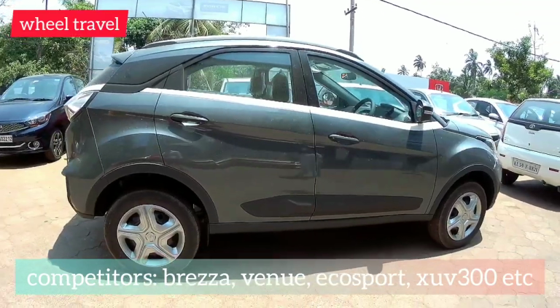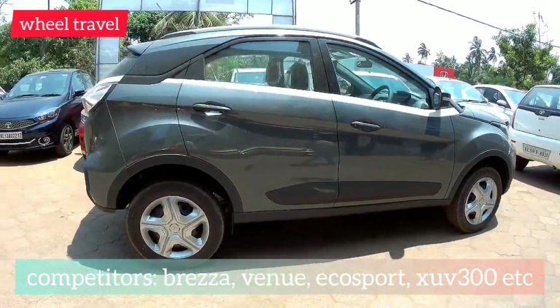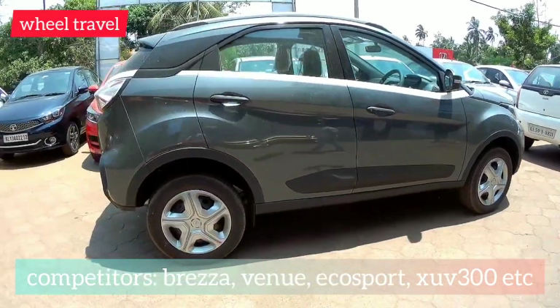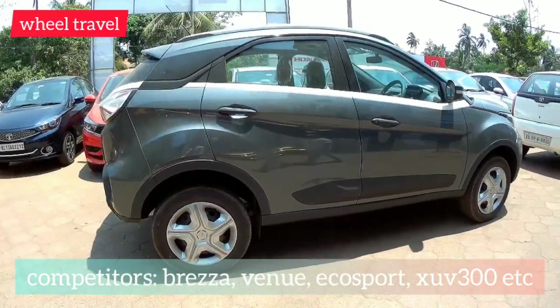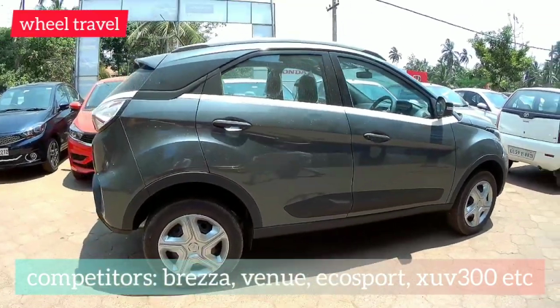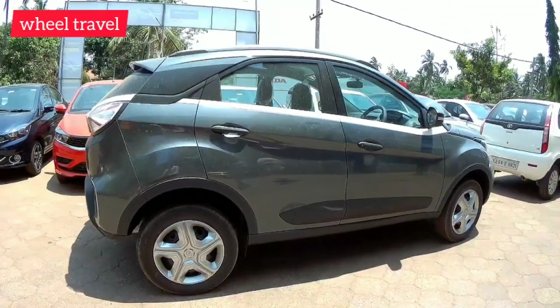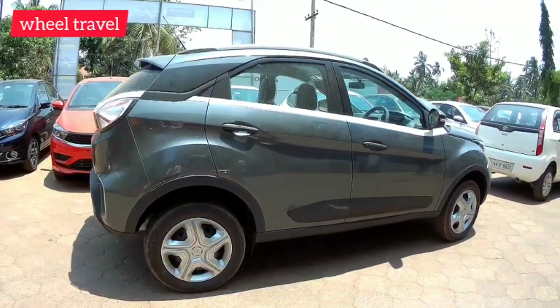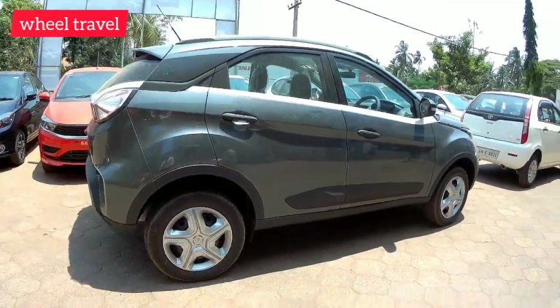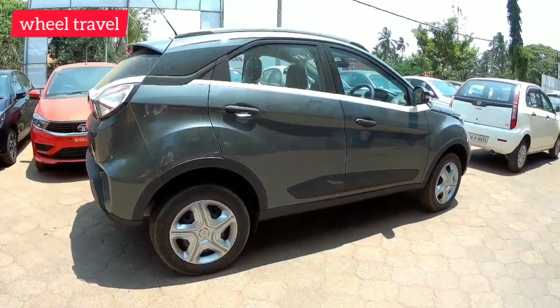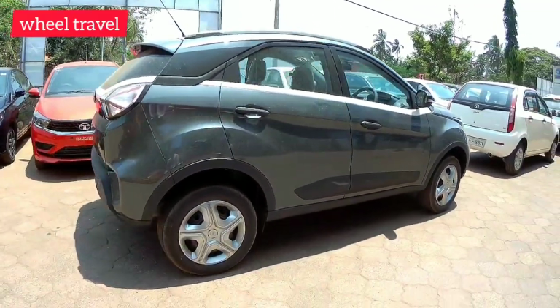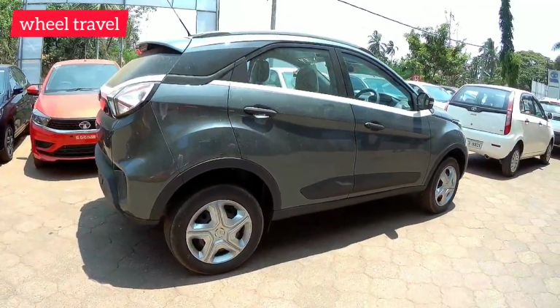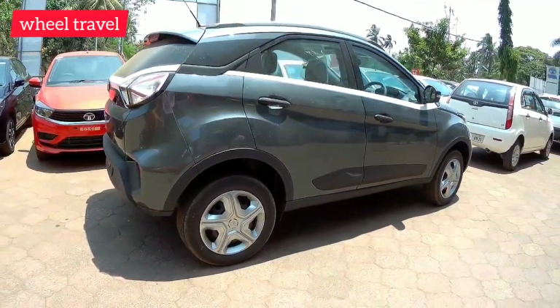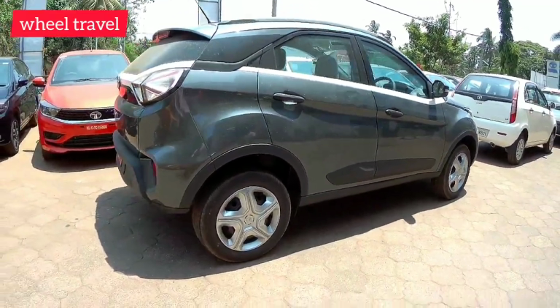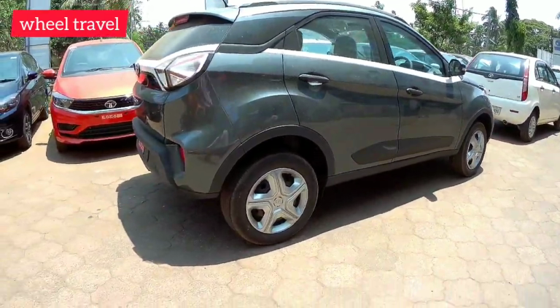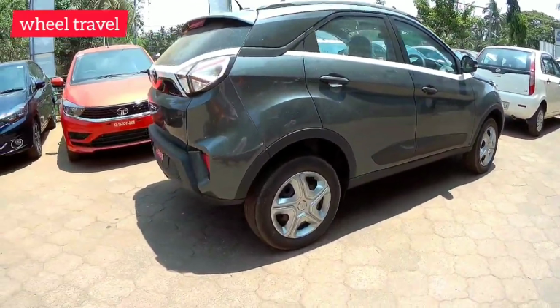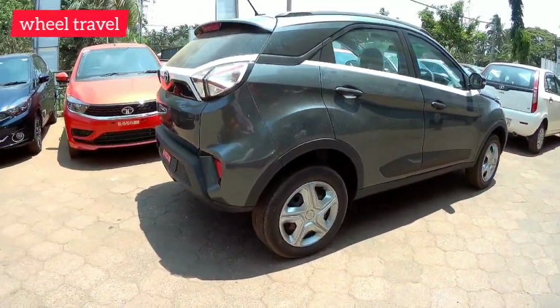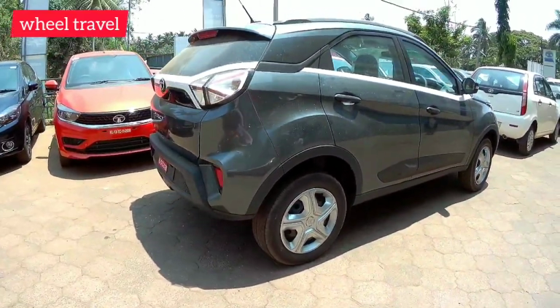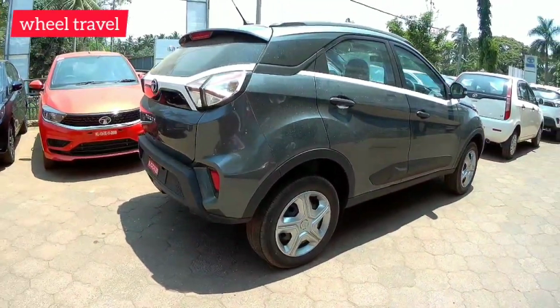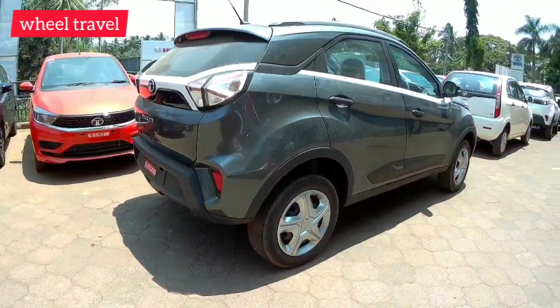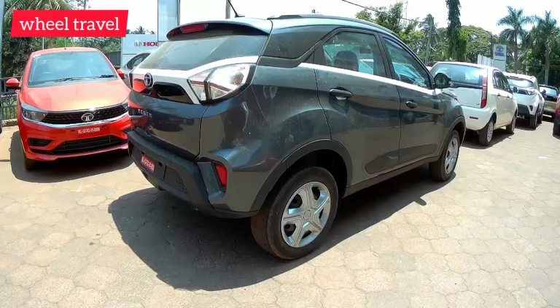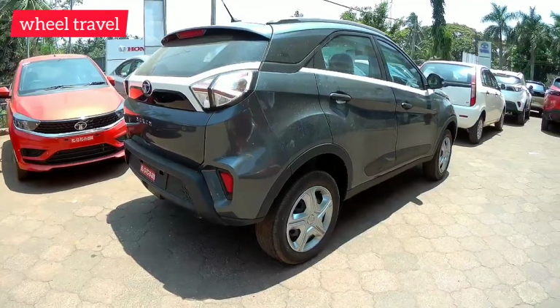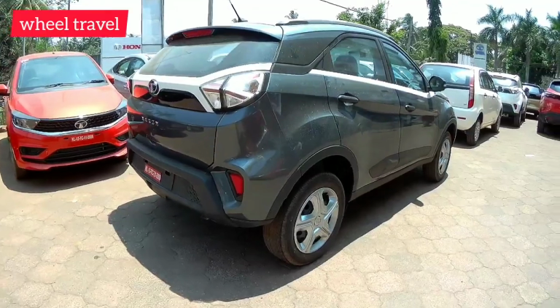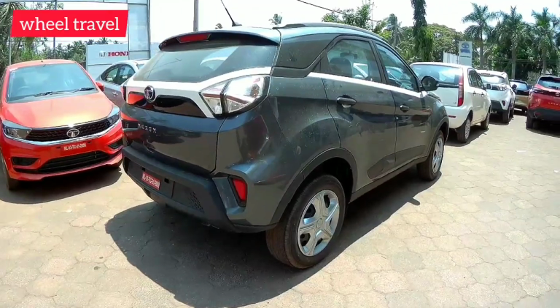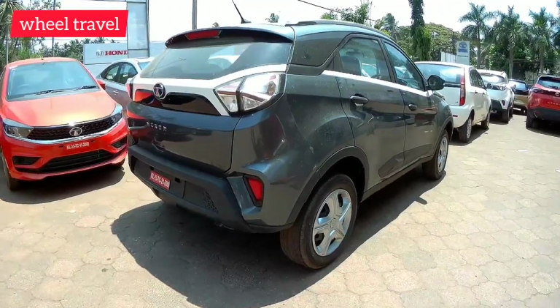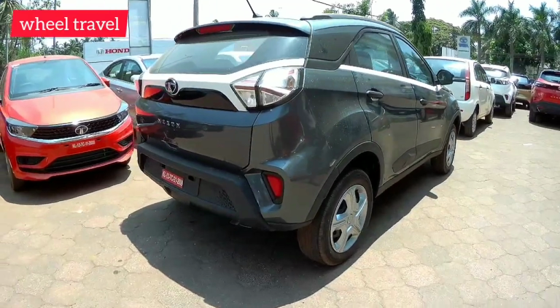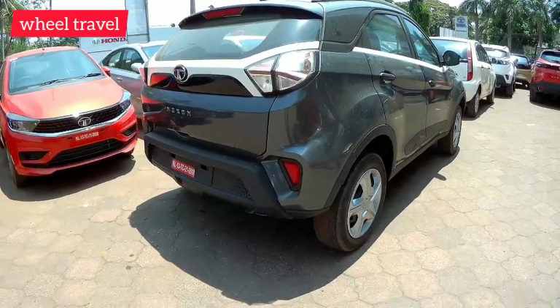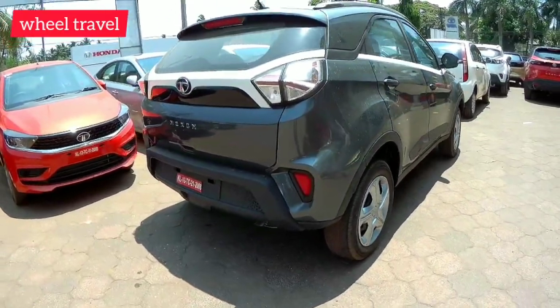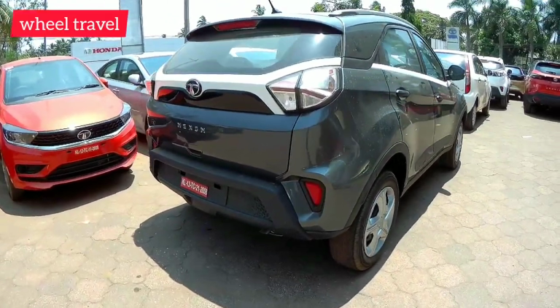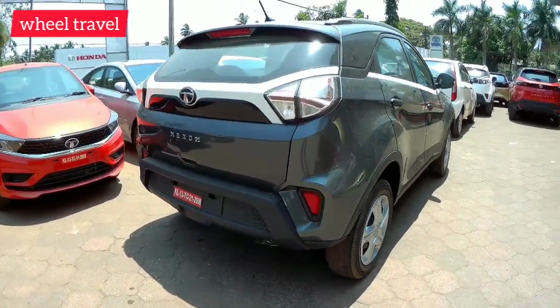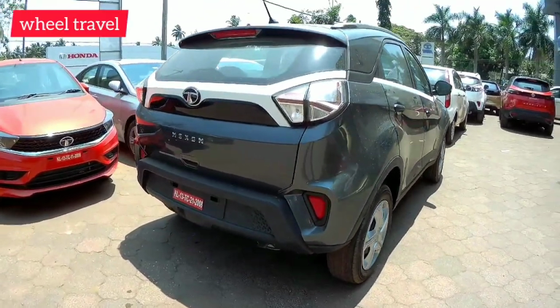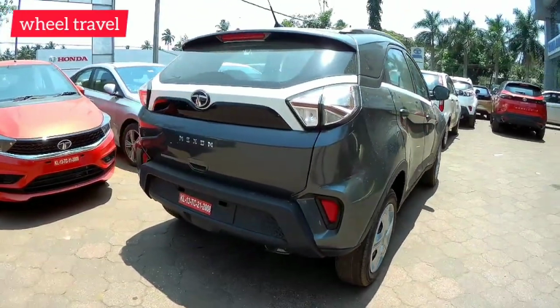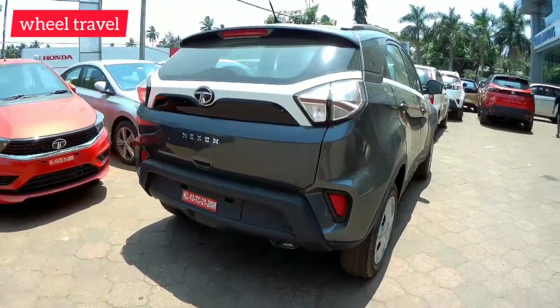This is a compact SUV segment with strong competition.